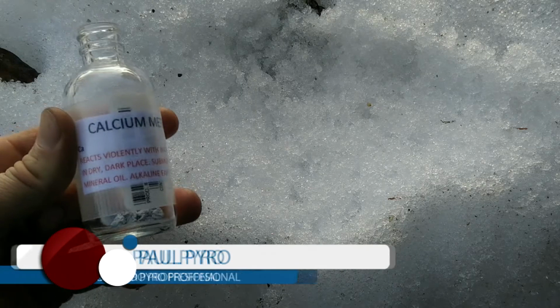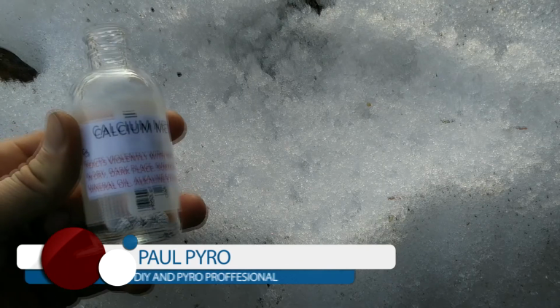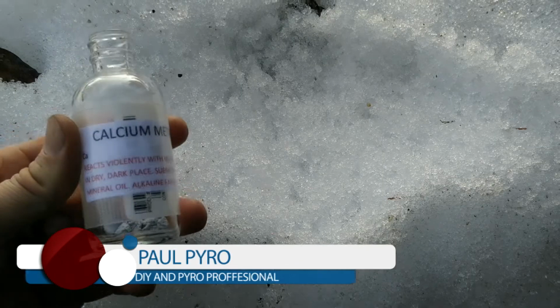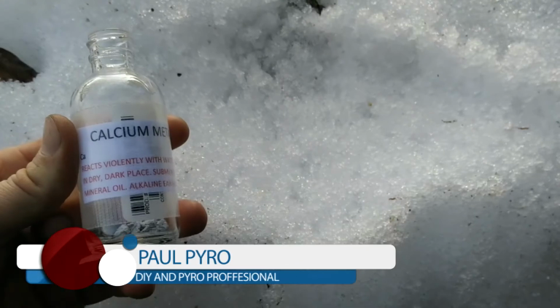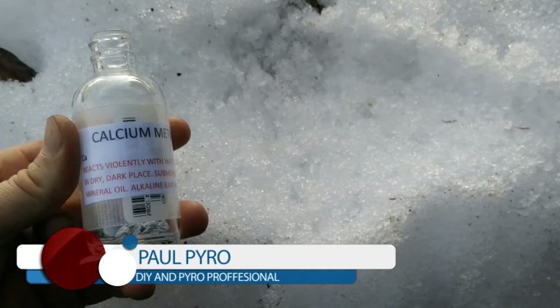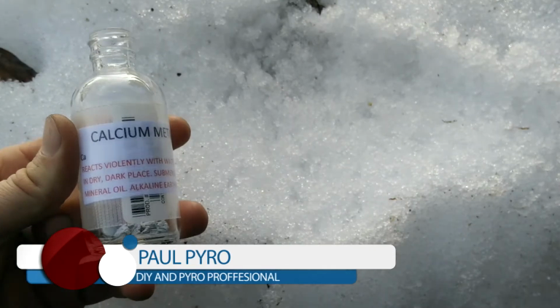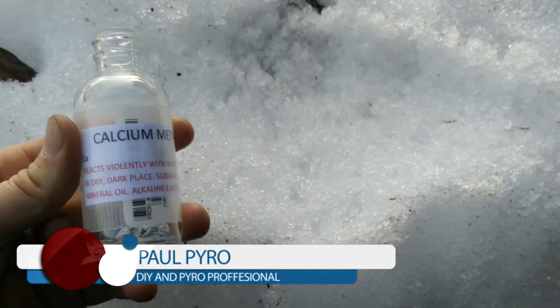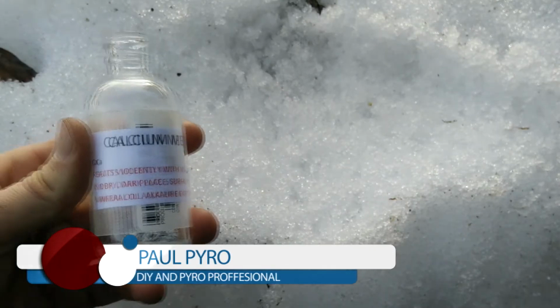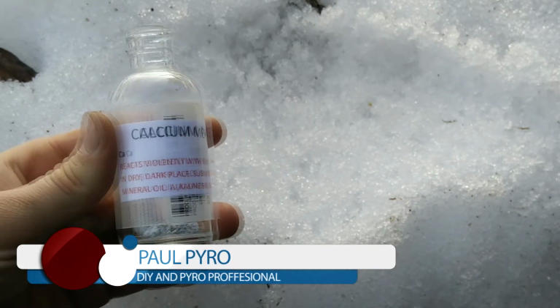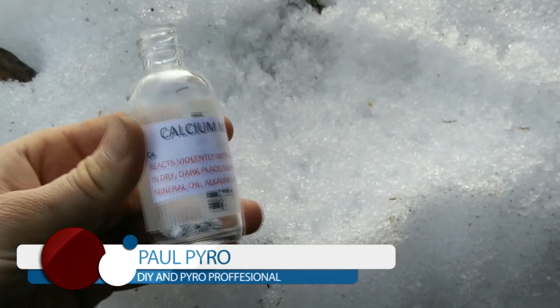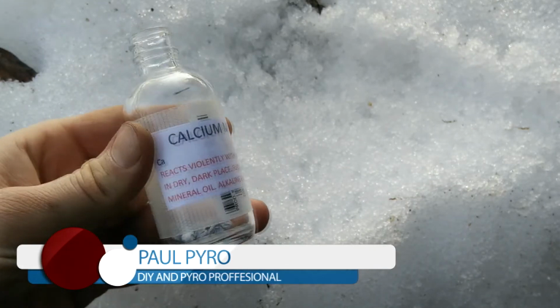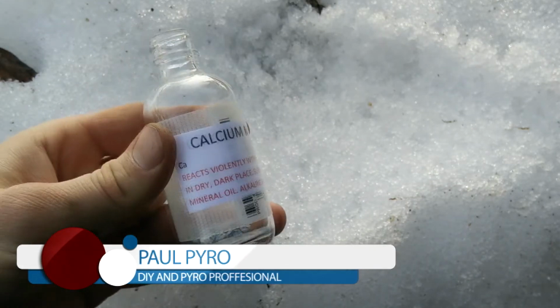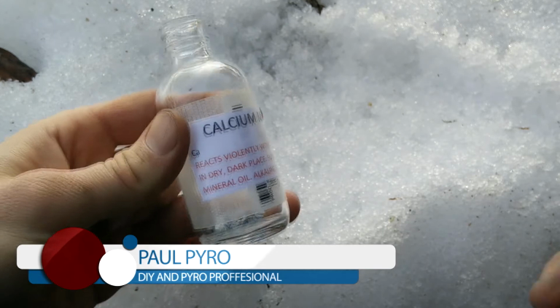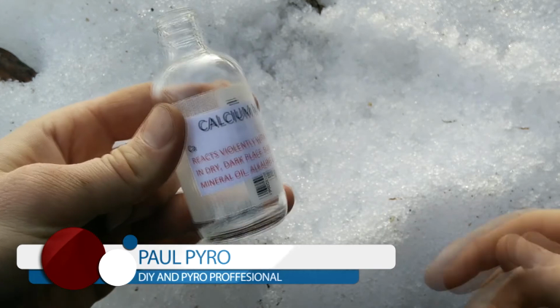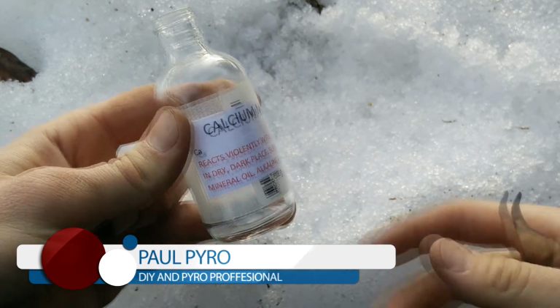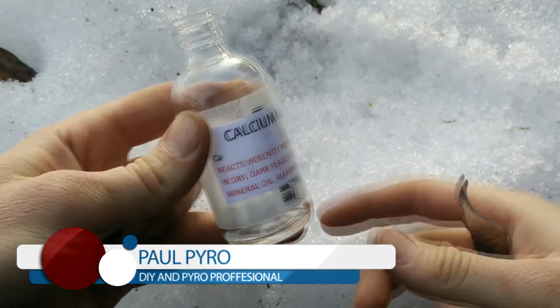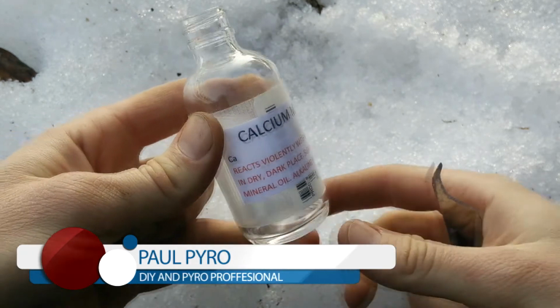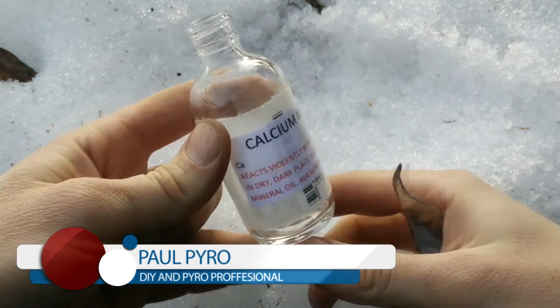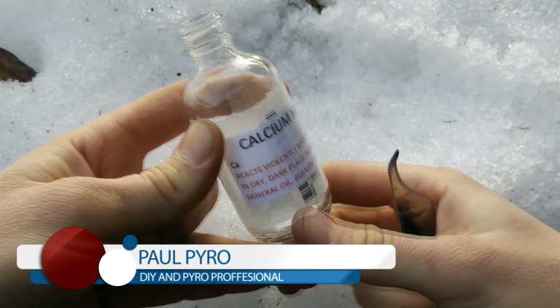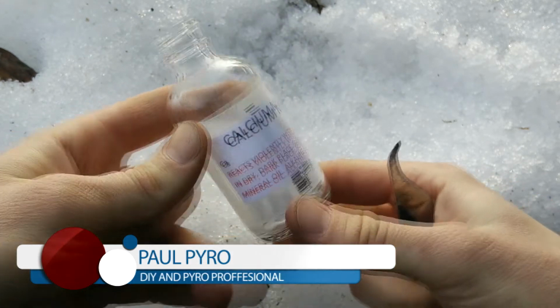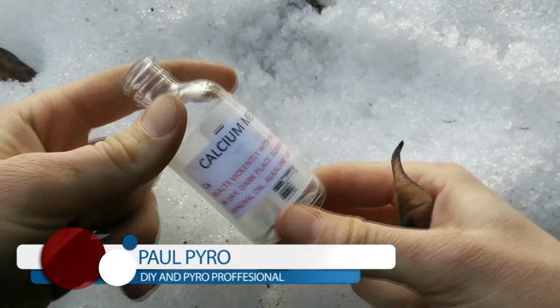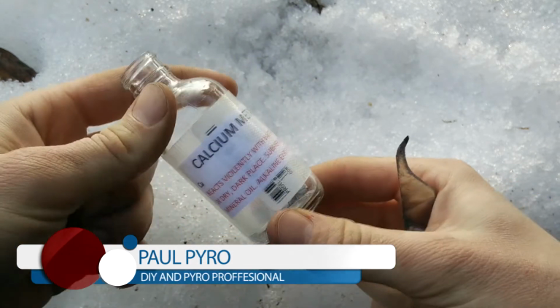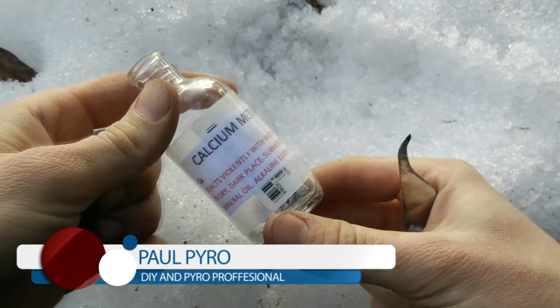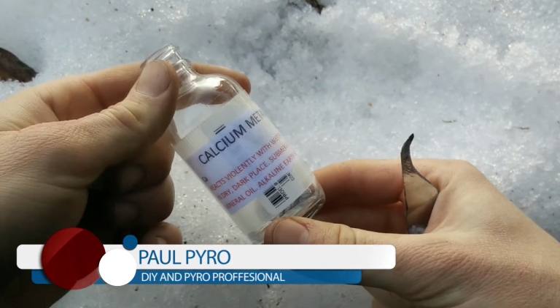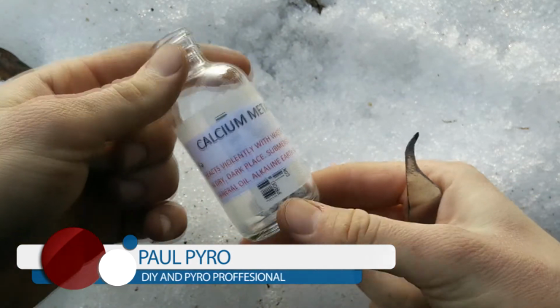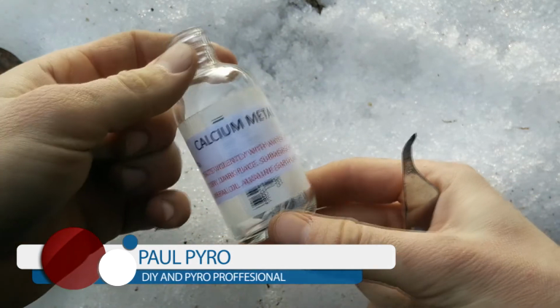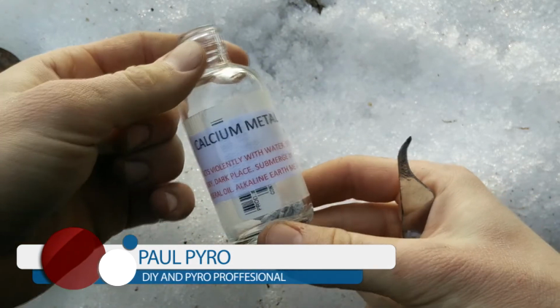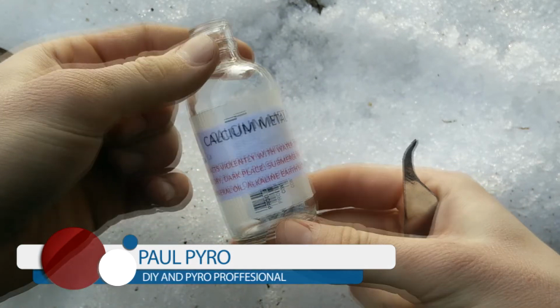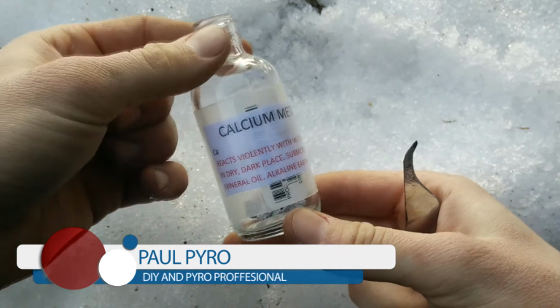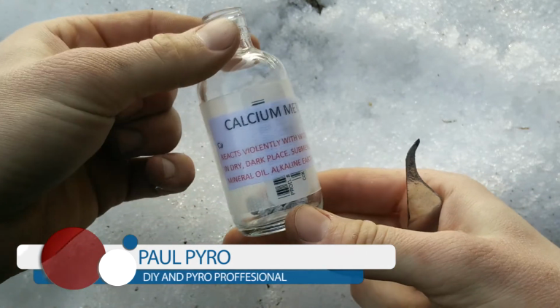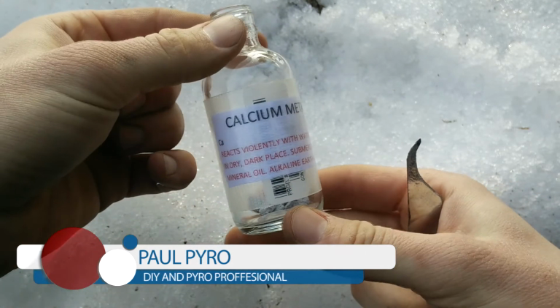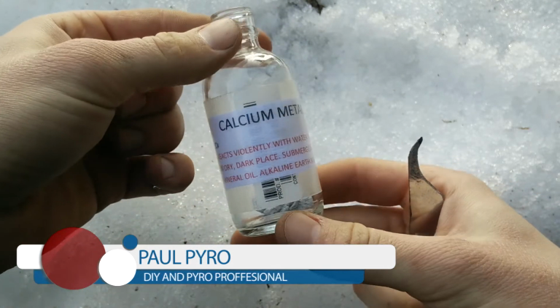Hey everyone, it's Paul Pyro, and today I have a quick experiment between the reaction of calcium metal and snow.